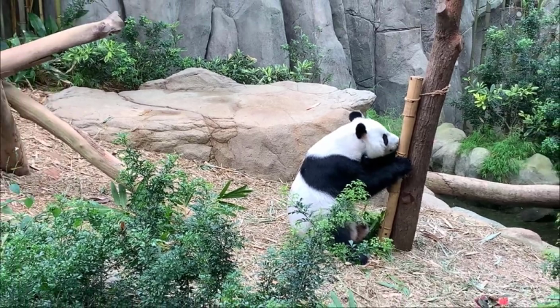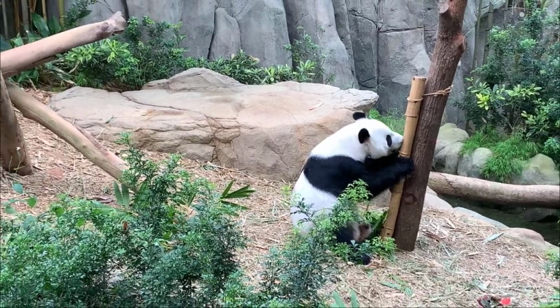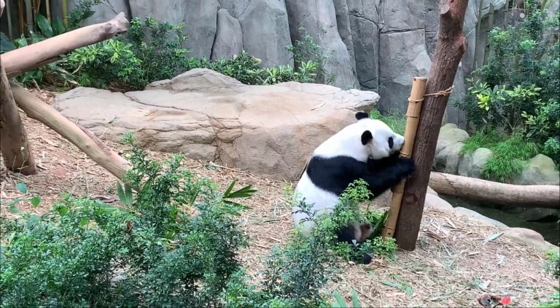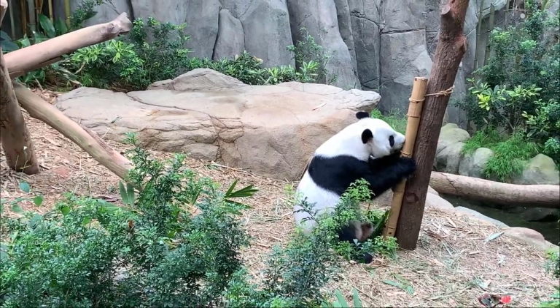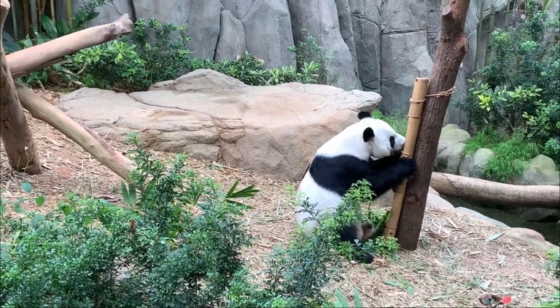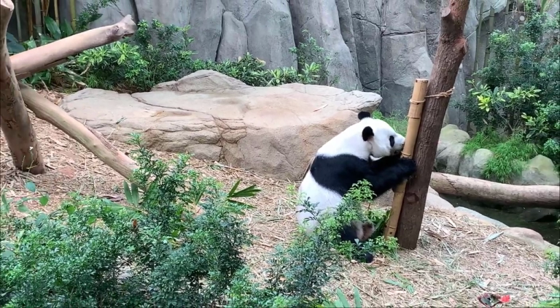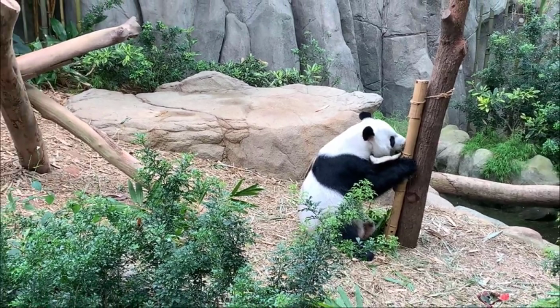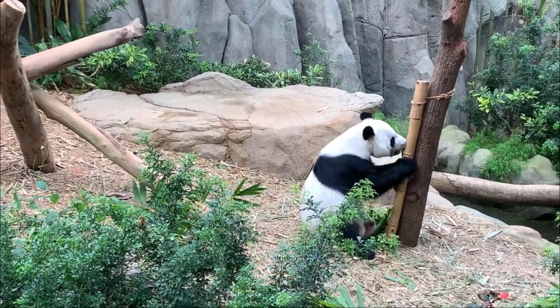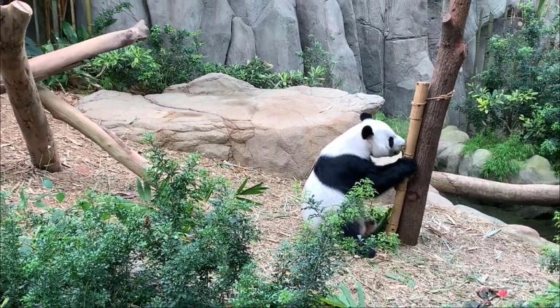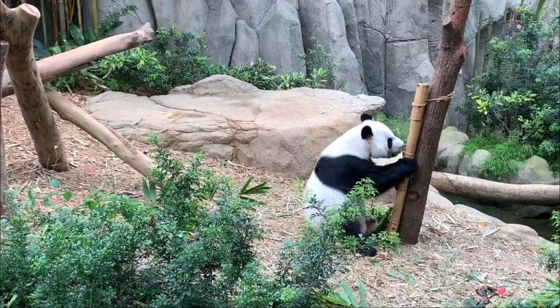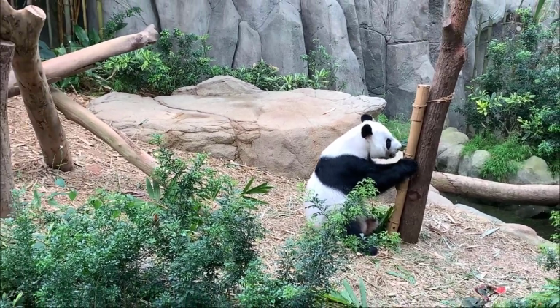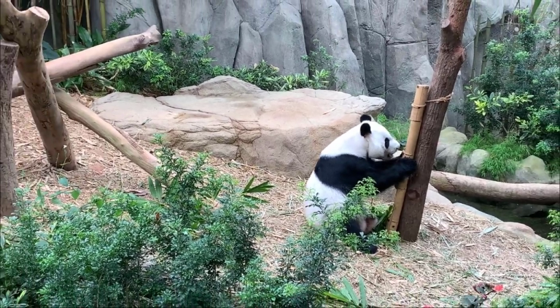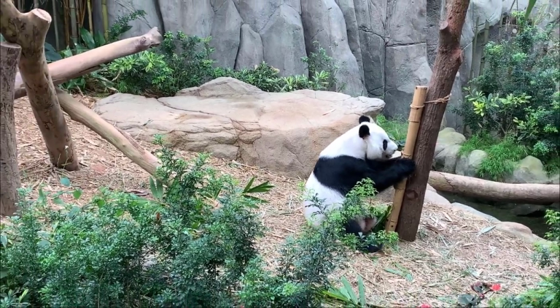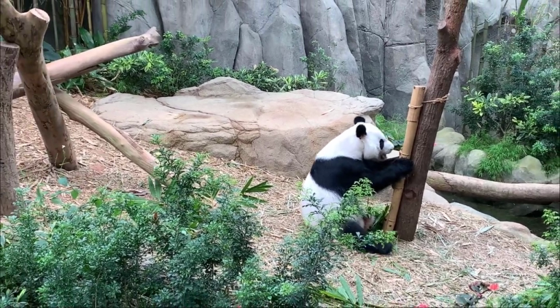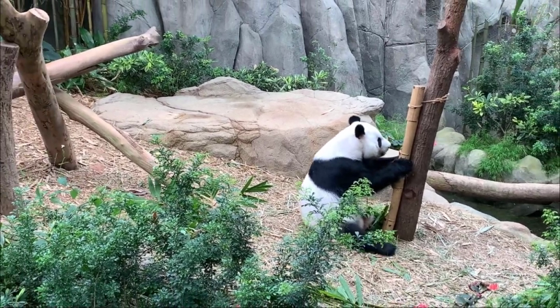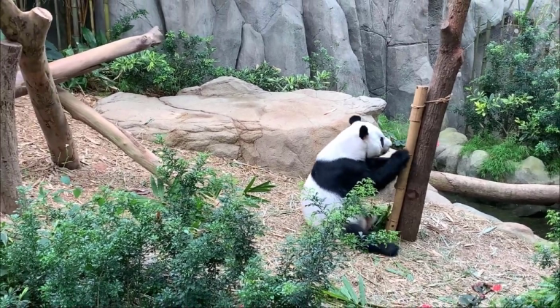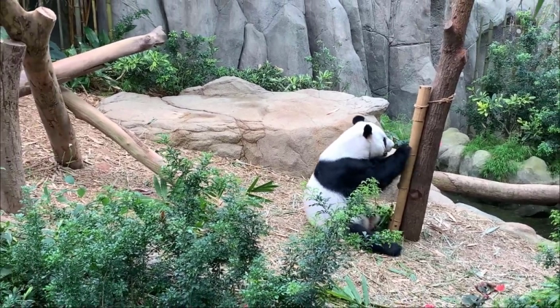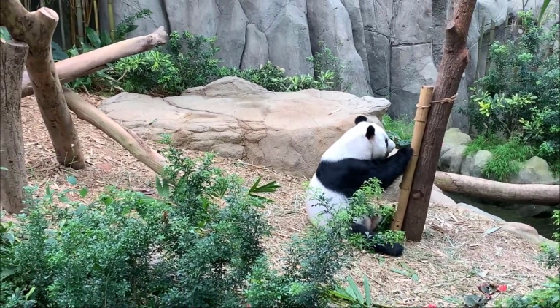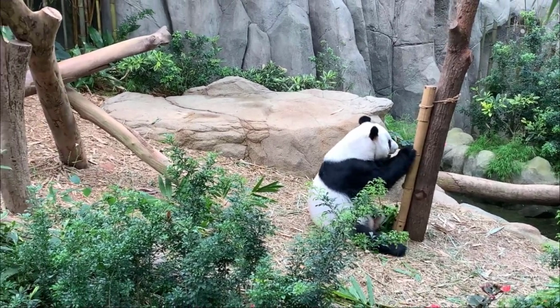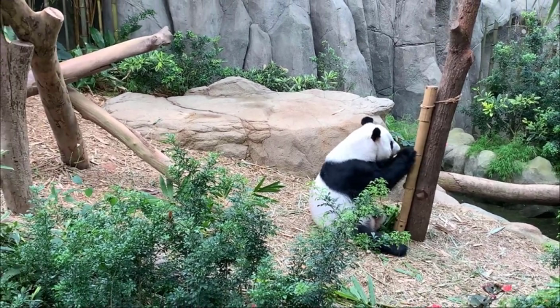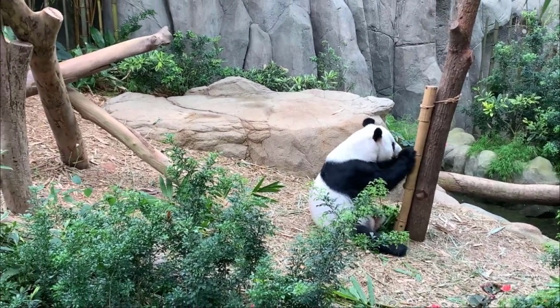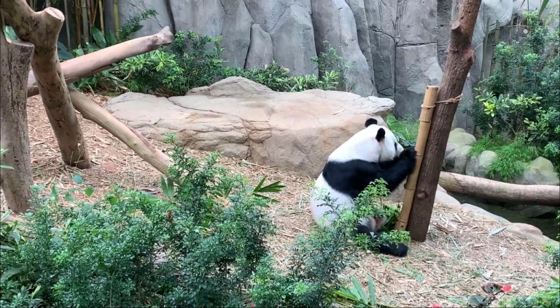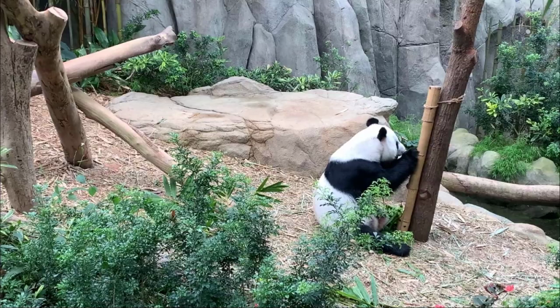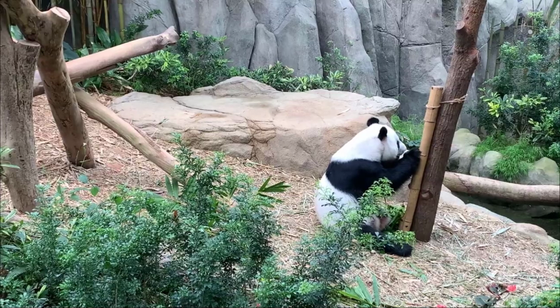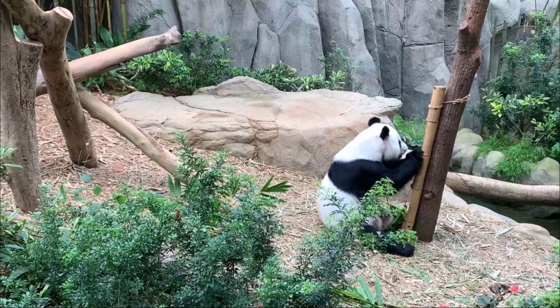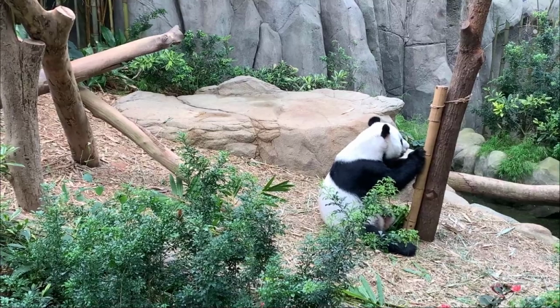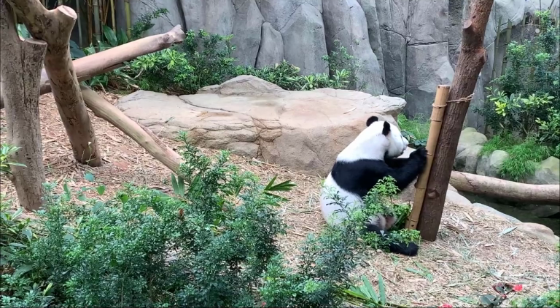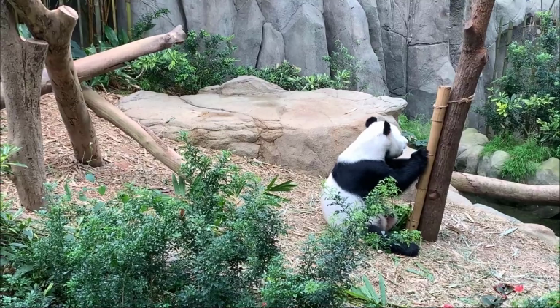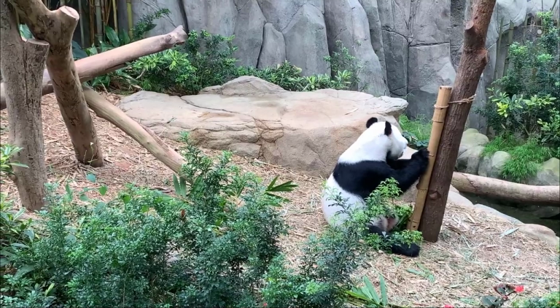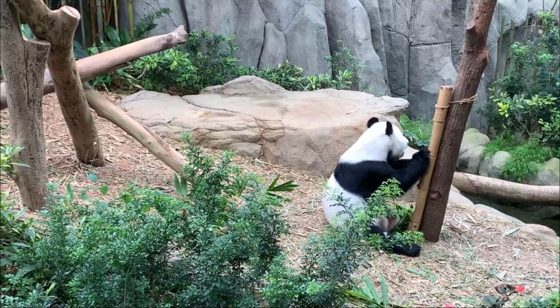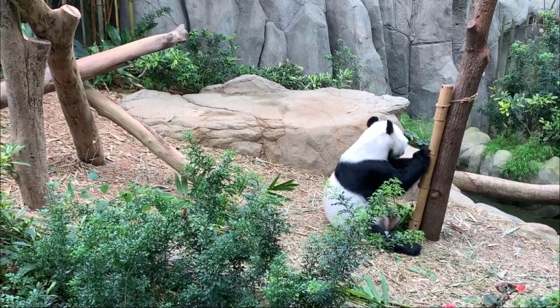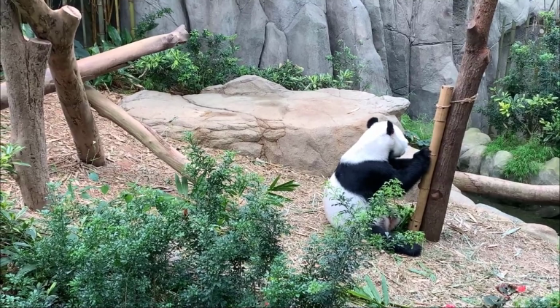If you are planning a day at the zoo, here are some fun tips you can prepare before going.